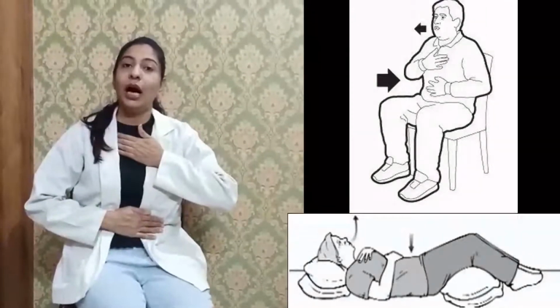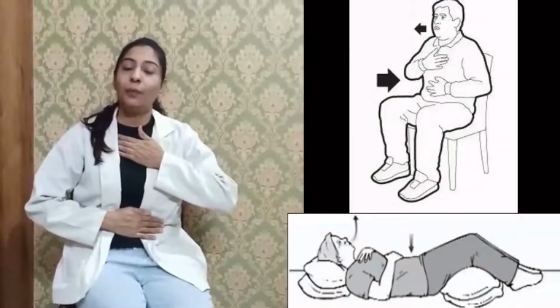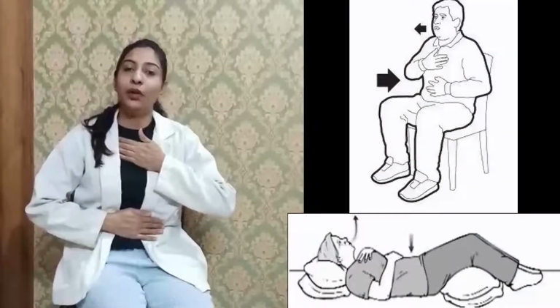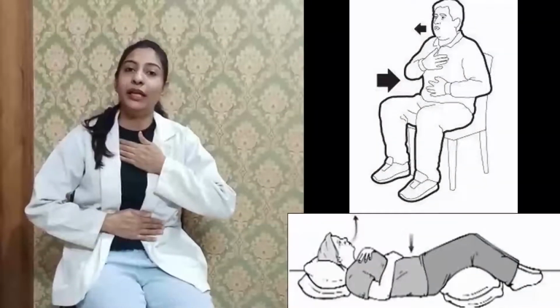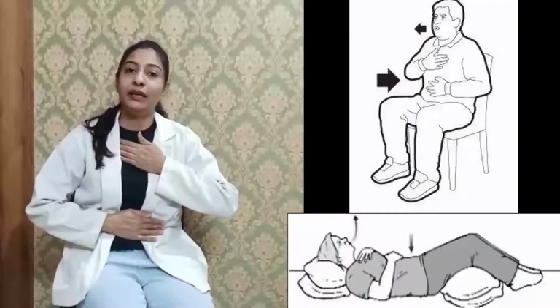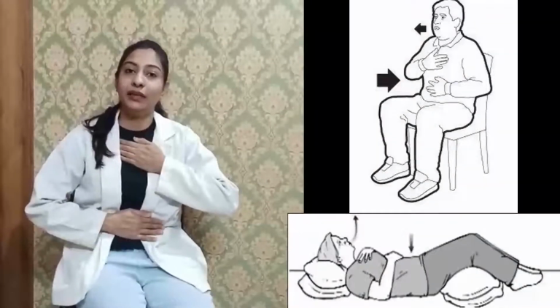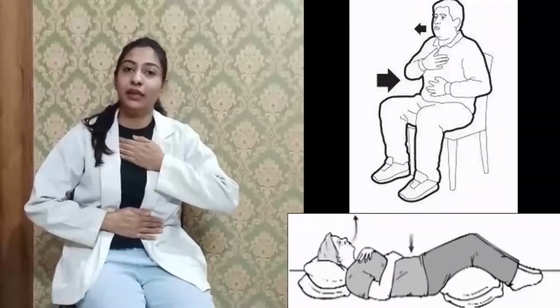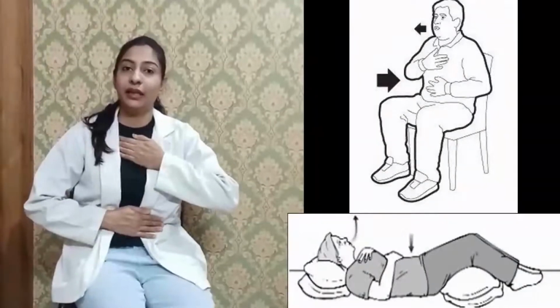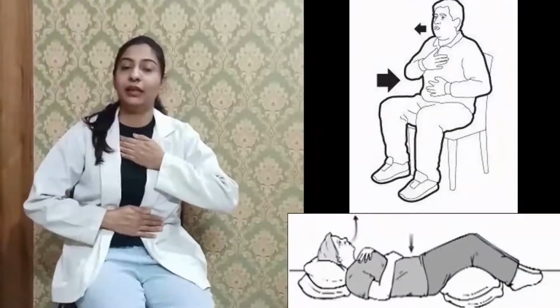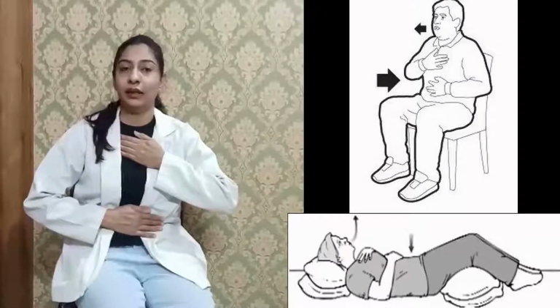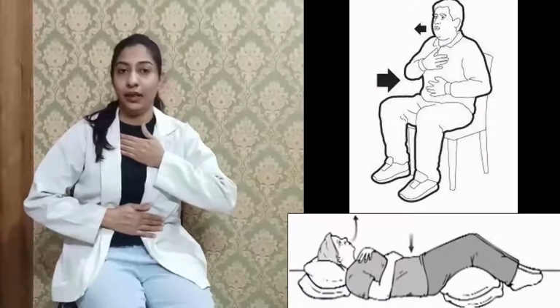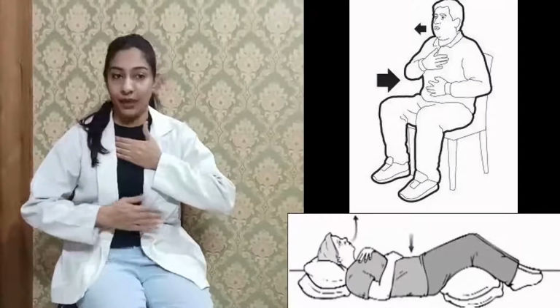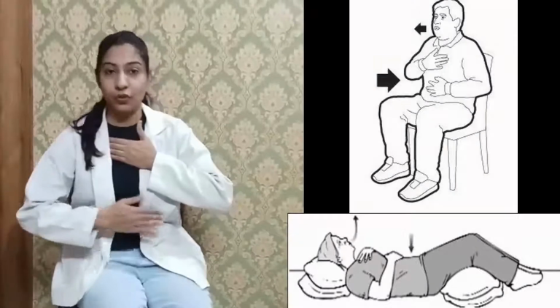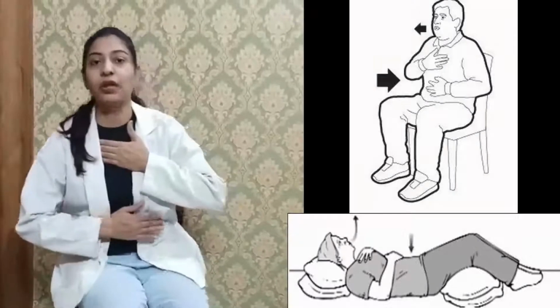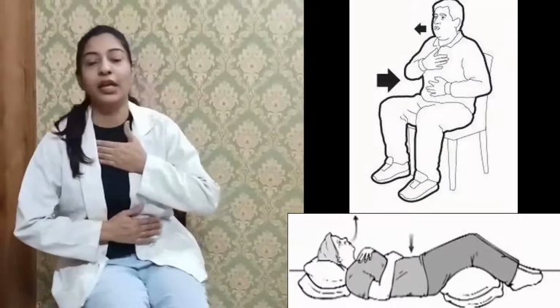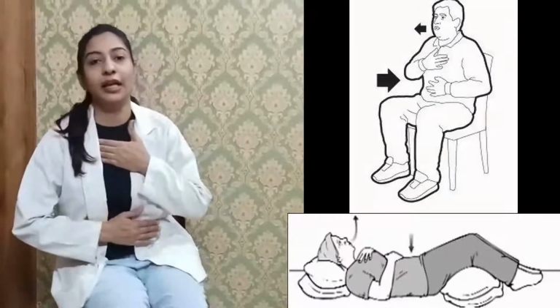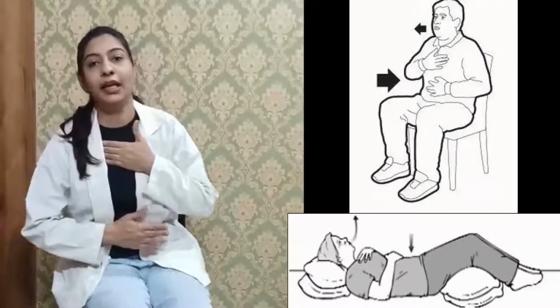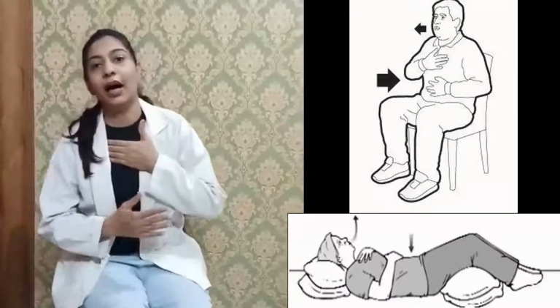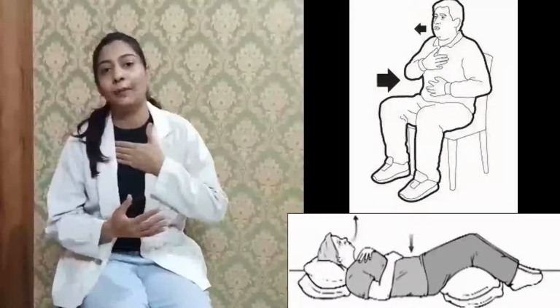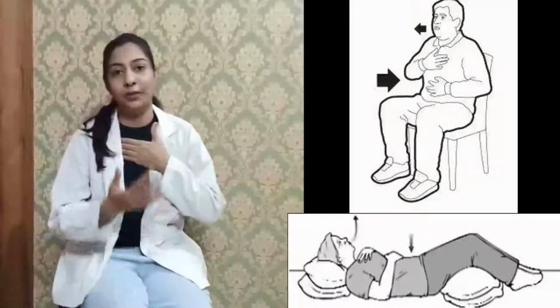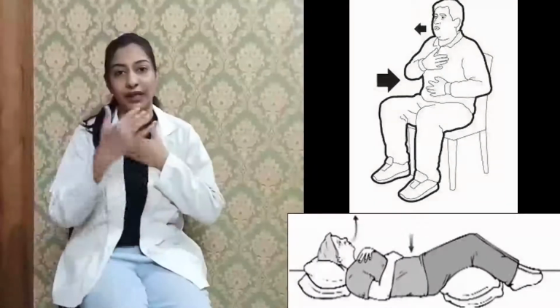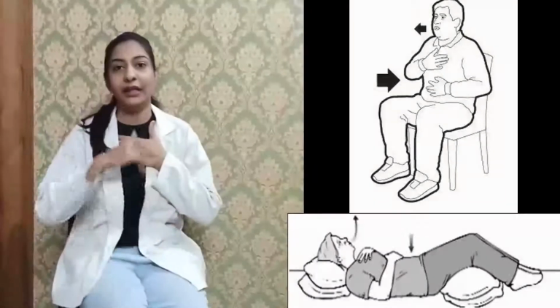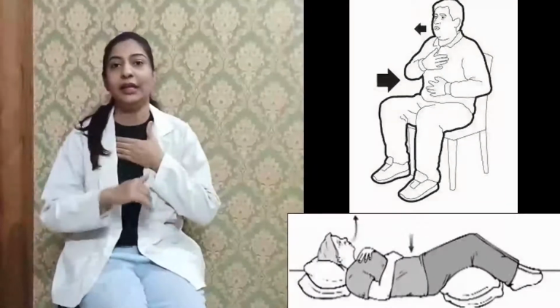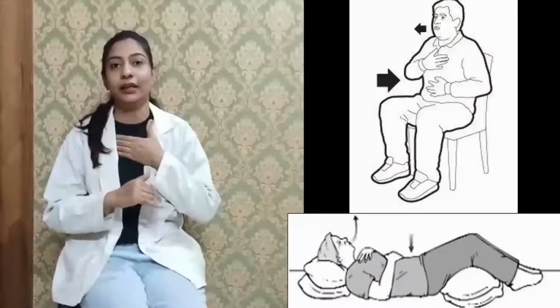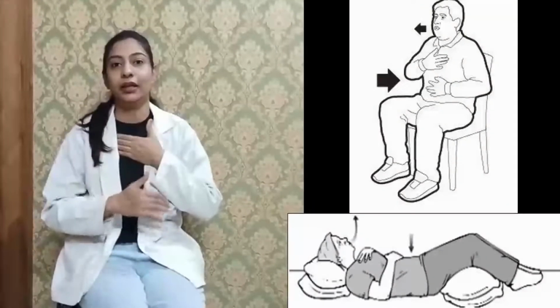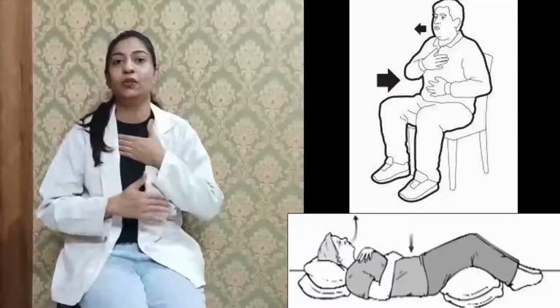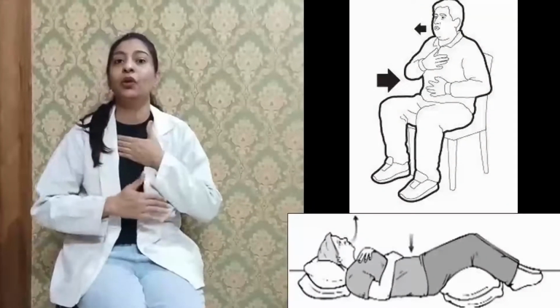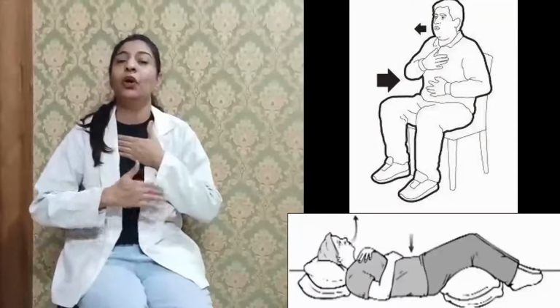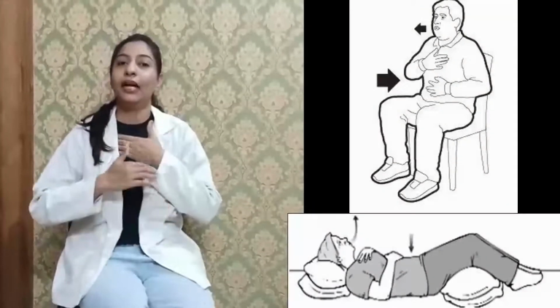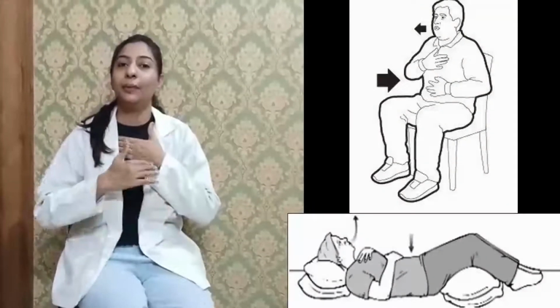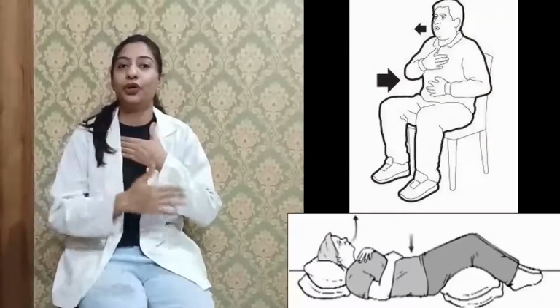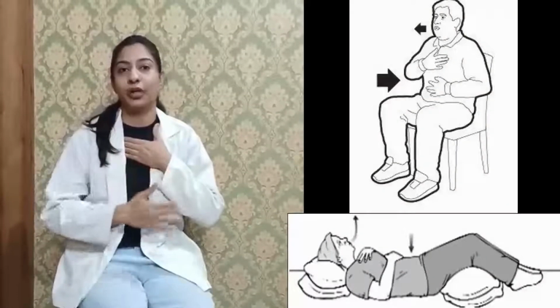When you inhale, you have to feel that as you breathe the air in, your belly pushes outward against your hand.